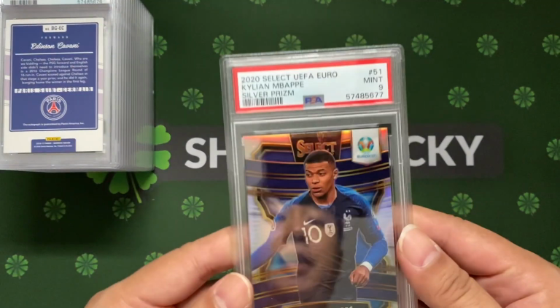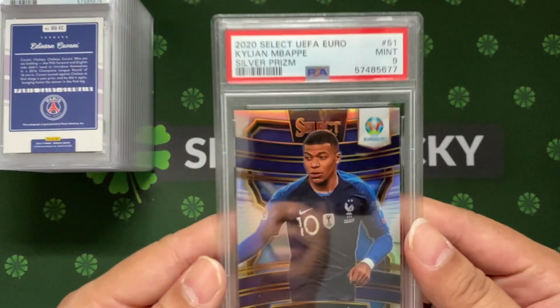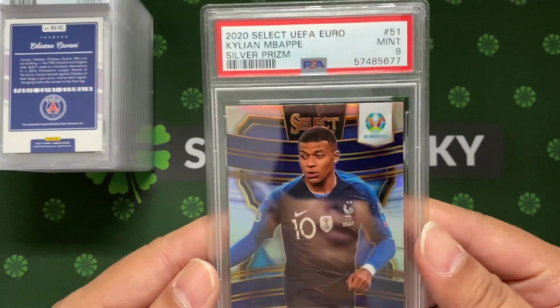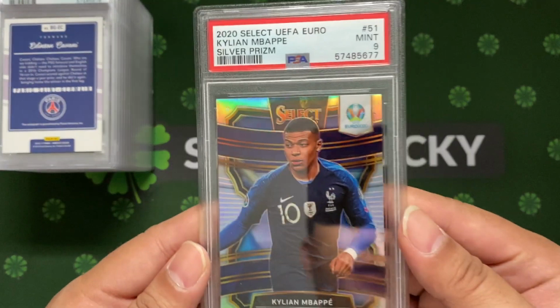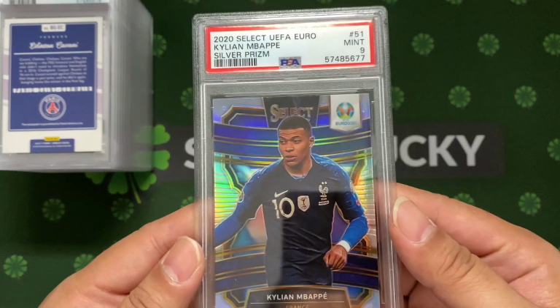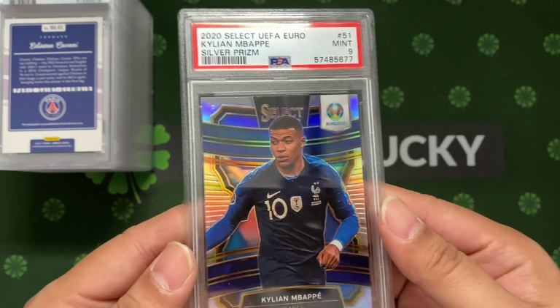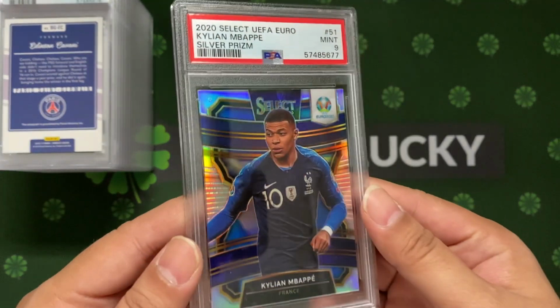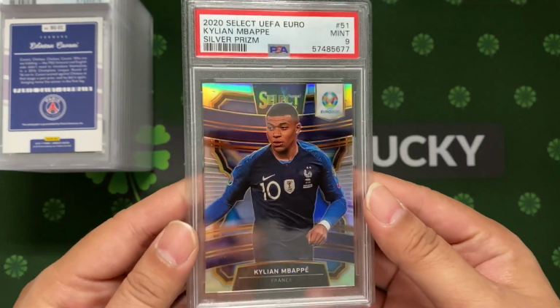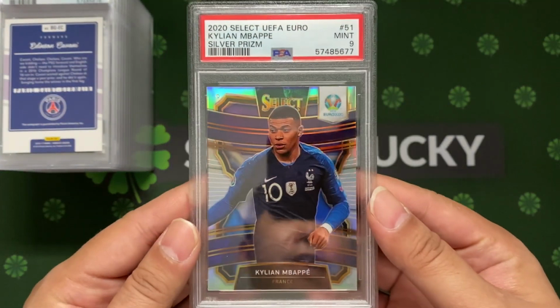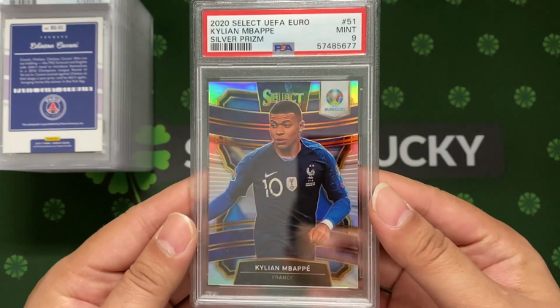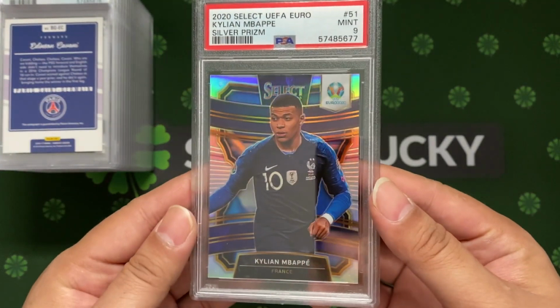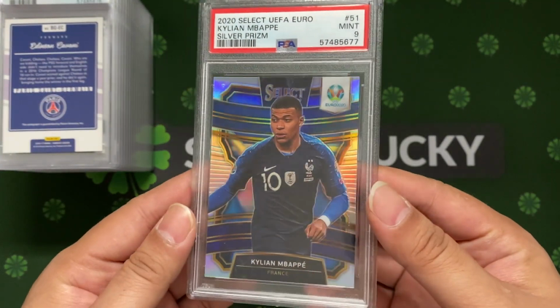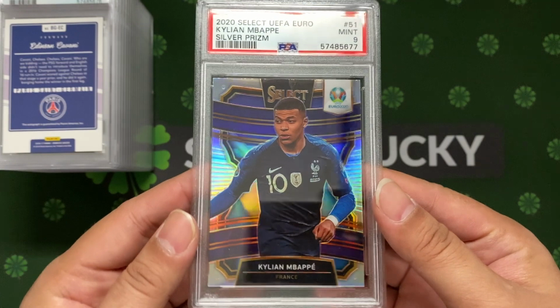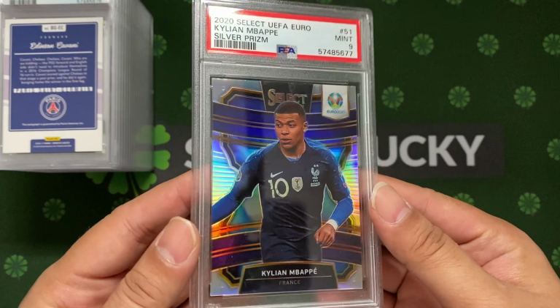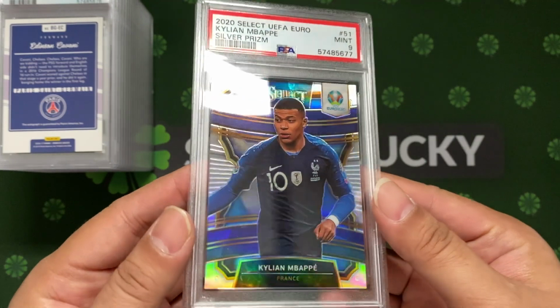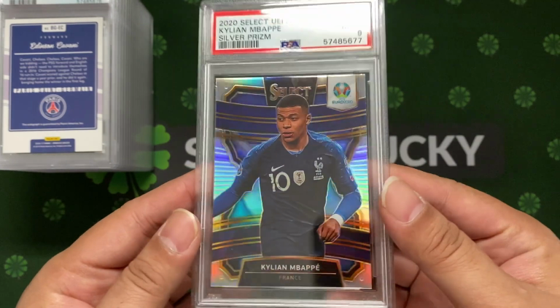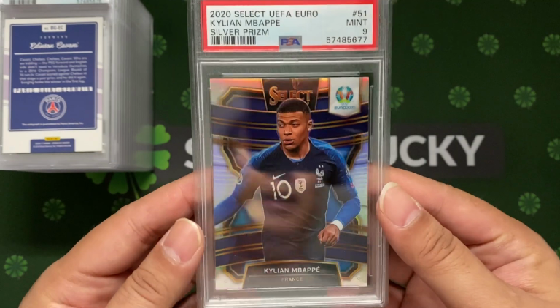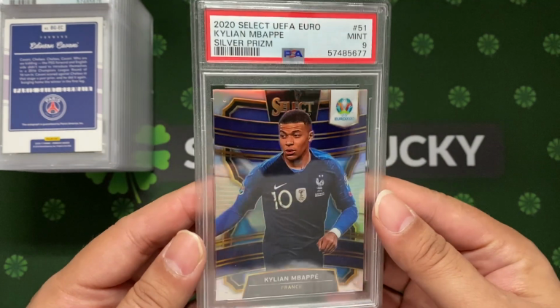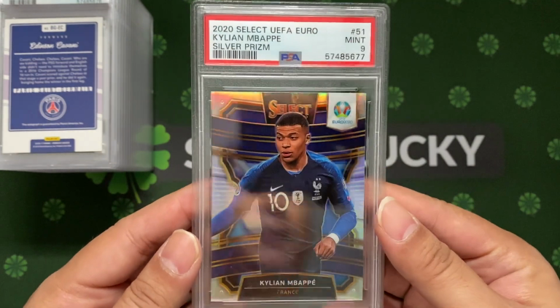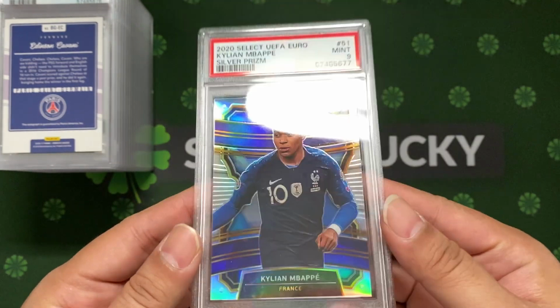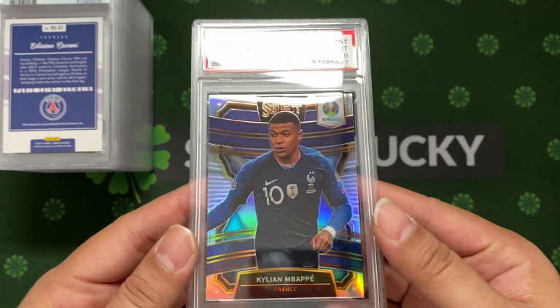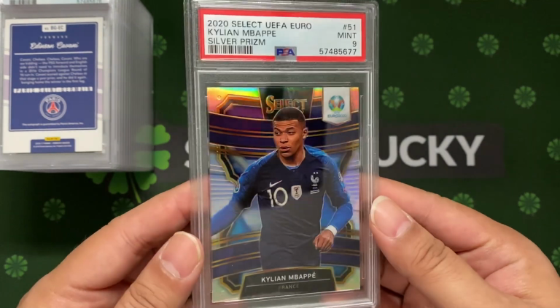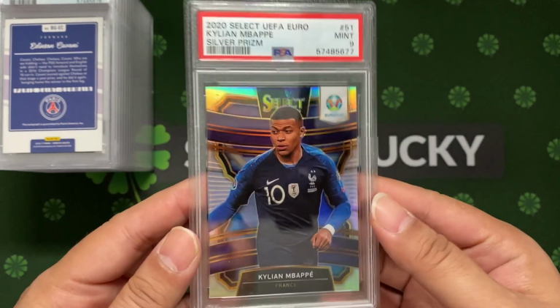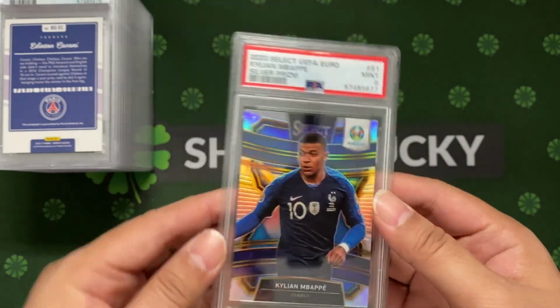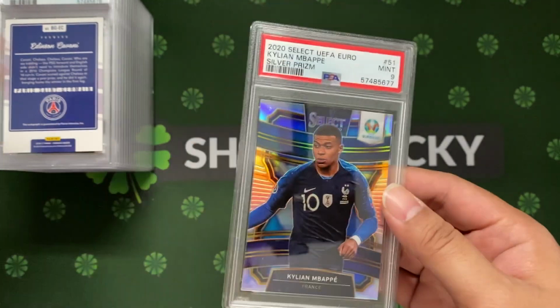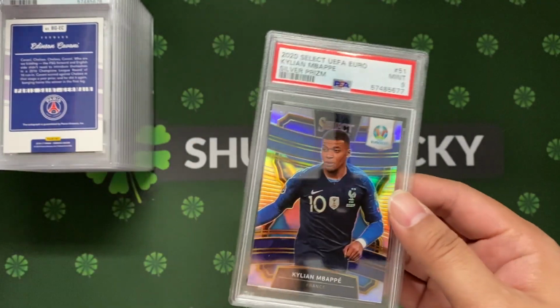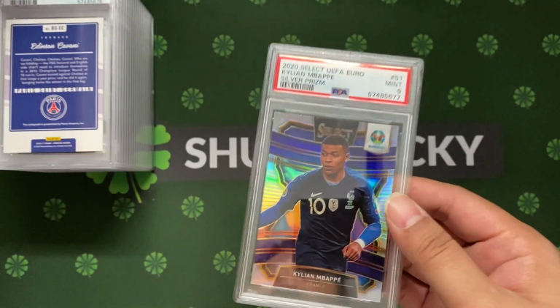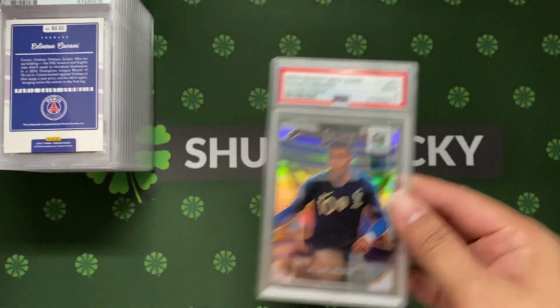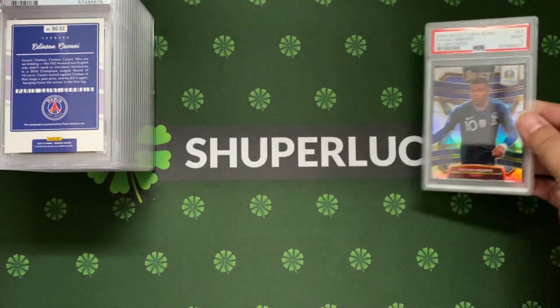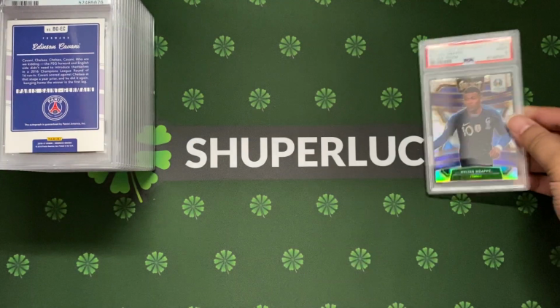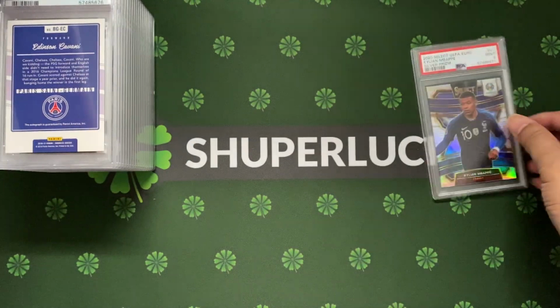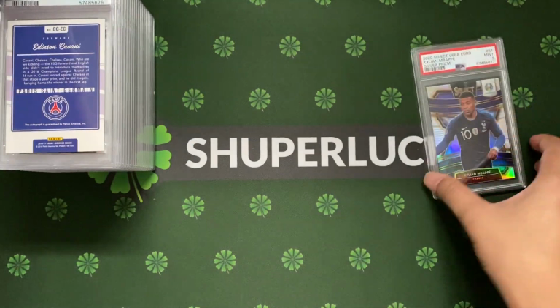Okay, first up, number one - we have a silver refractor Kylian Mbappe. We got a nine. Starting off with a nine - room for improvement. Nine on the sideline.